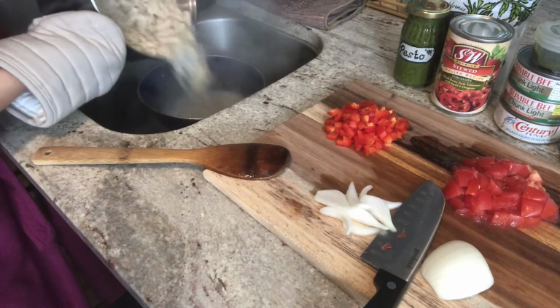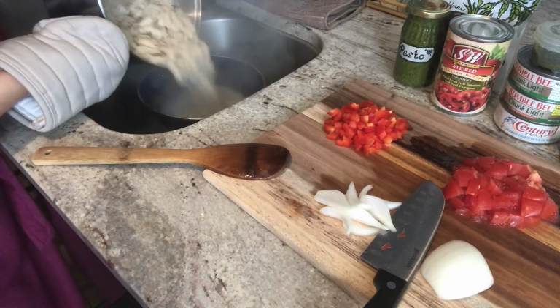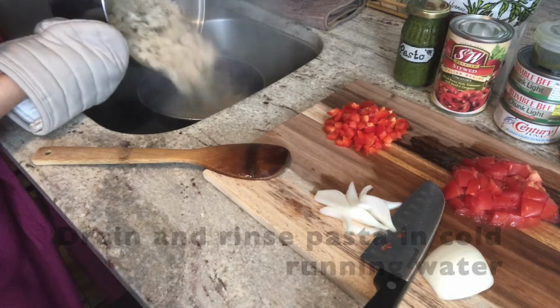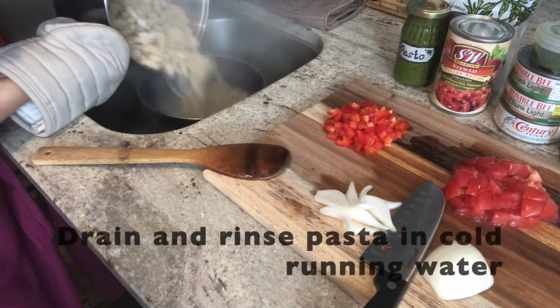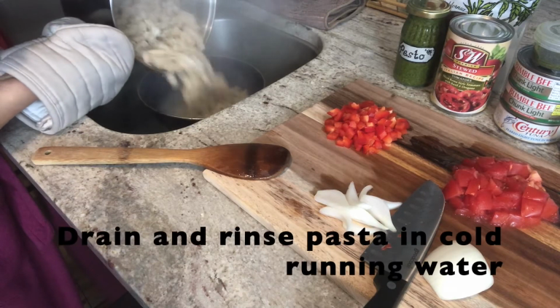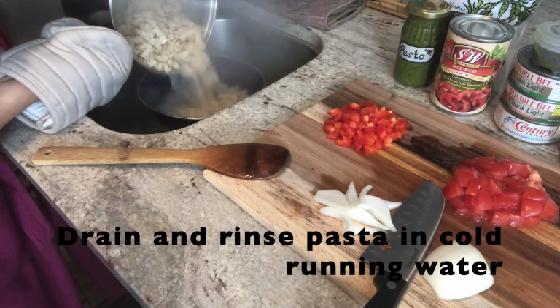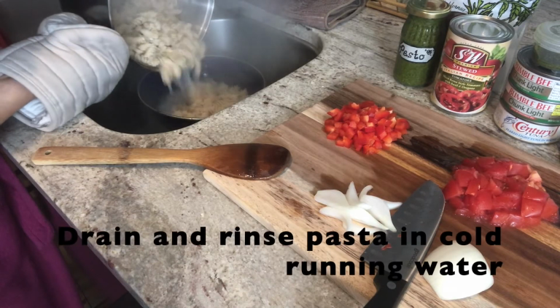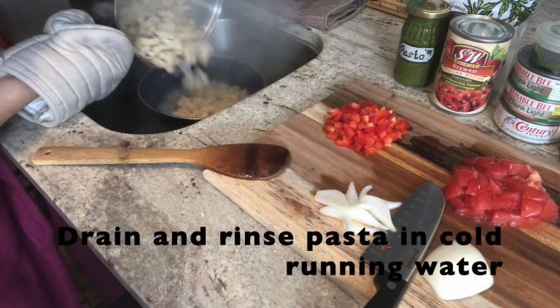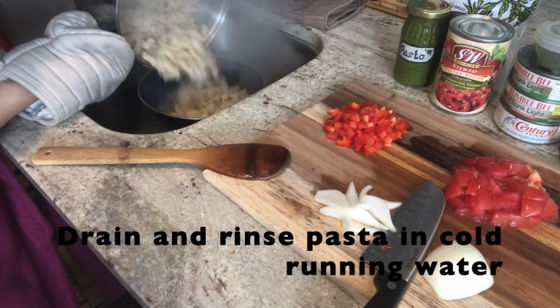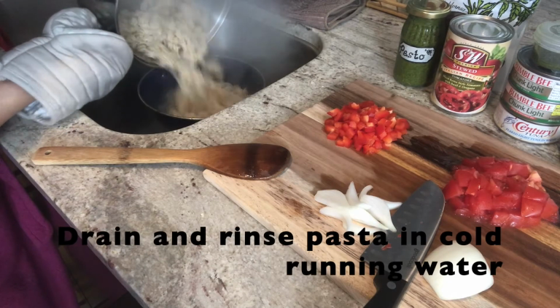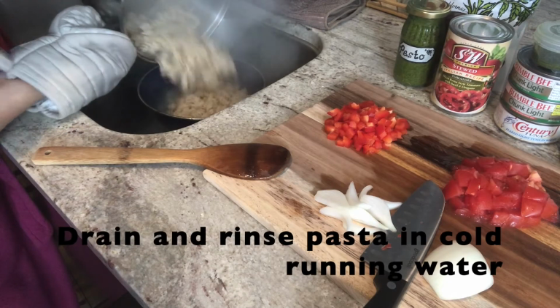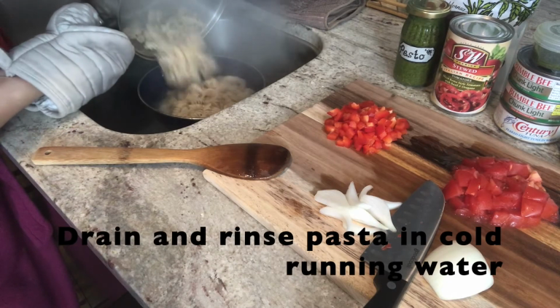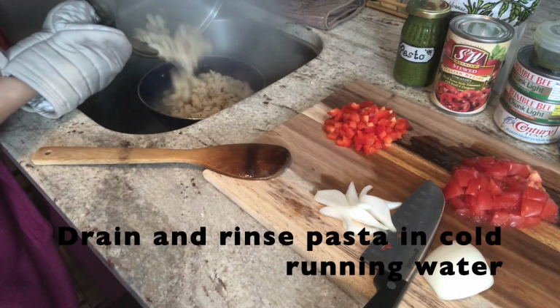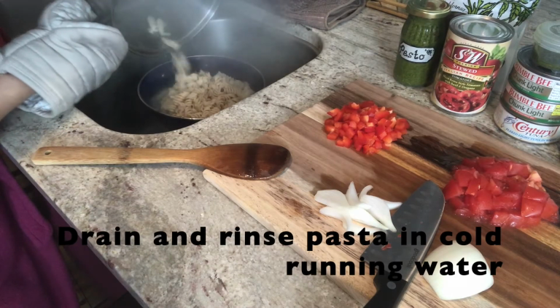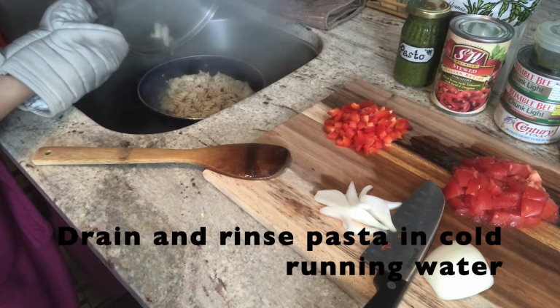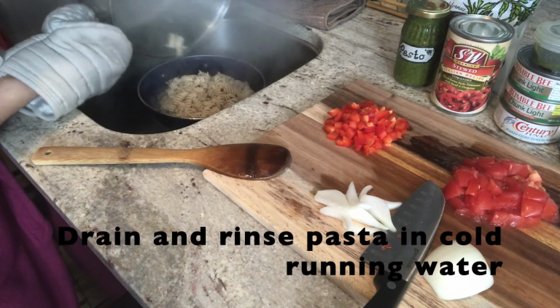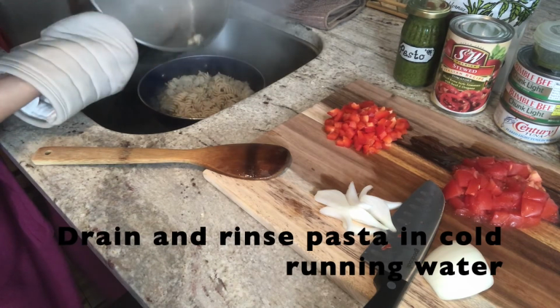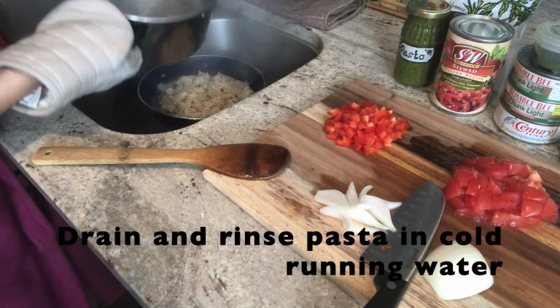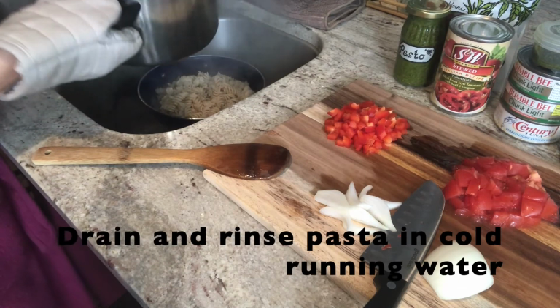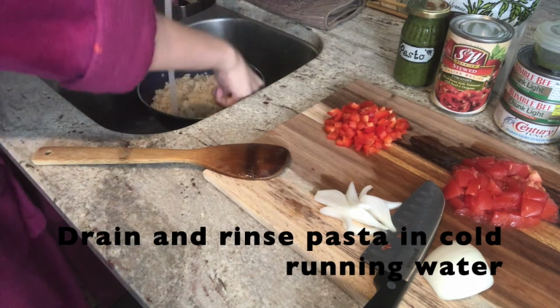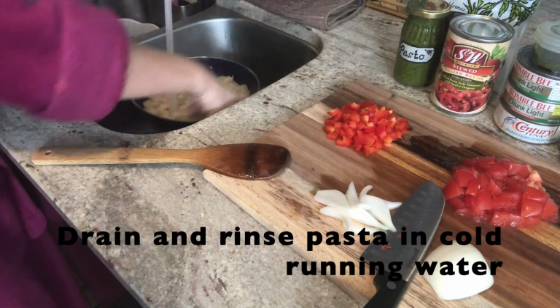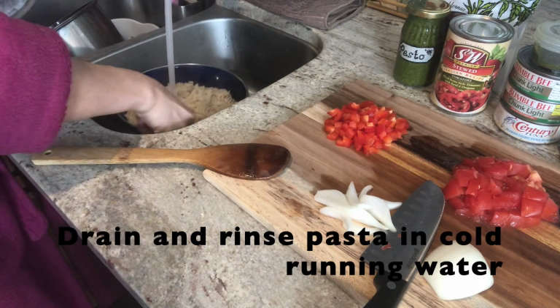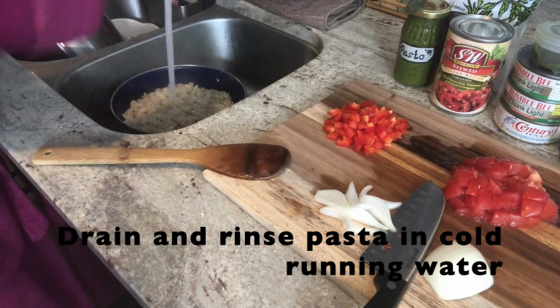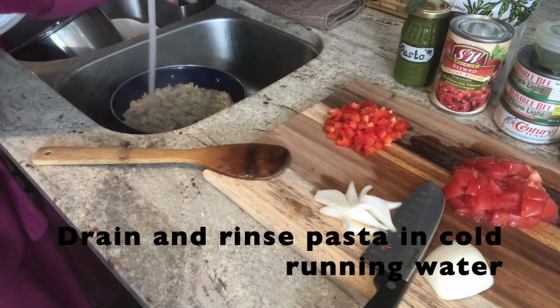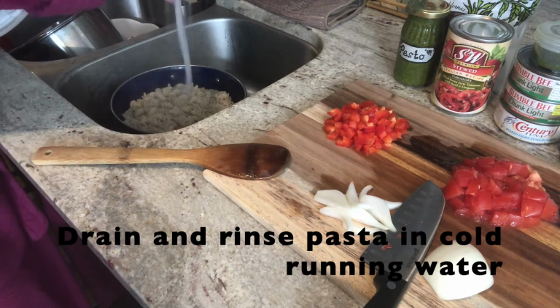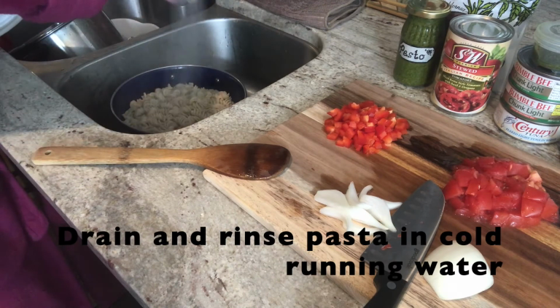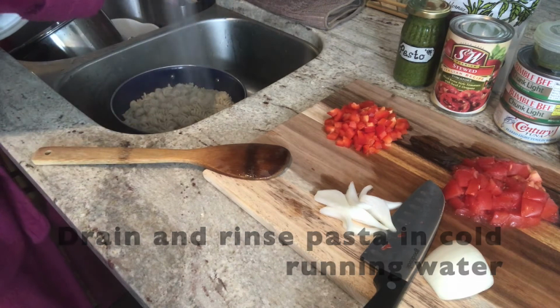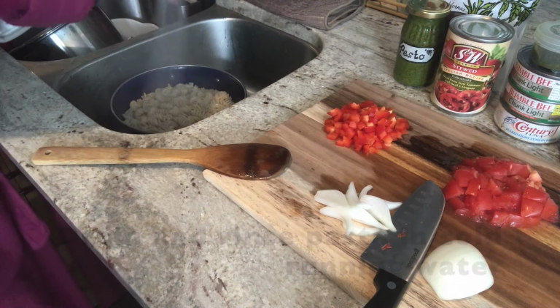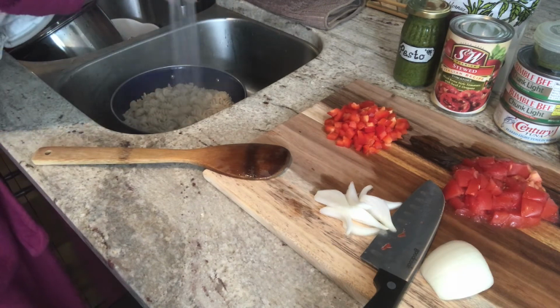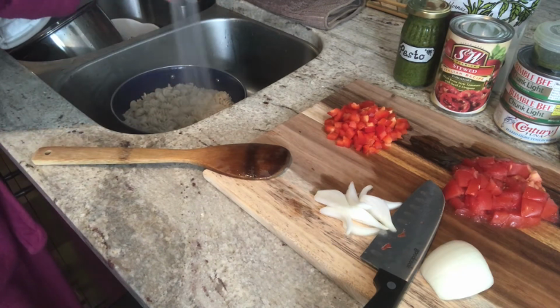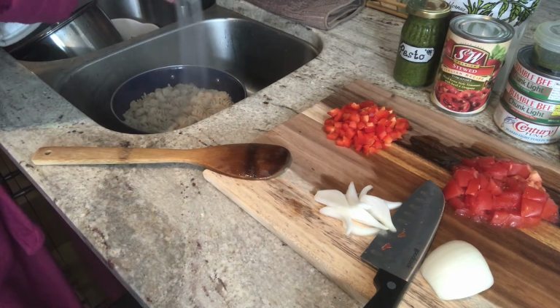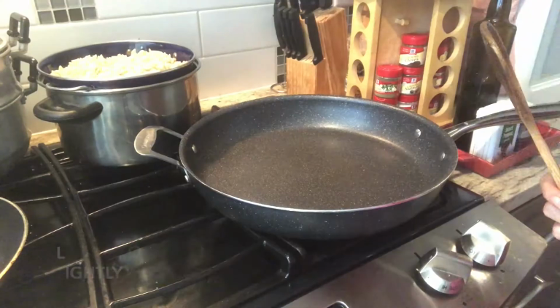When your pasta is done, rinse it under cold running water in a colander to wash off excess starch.